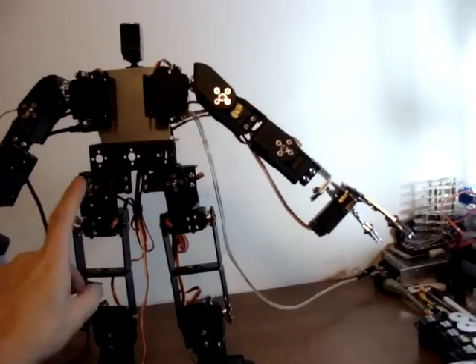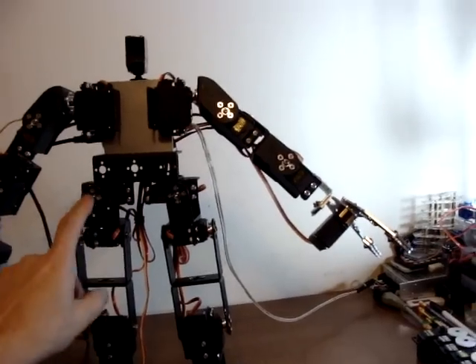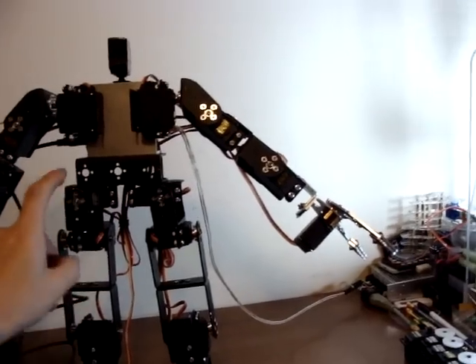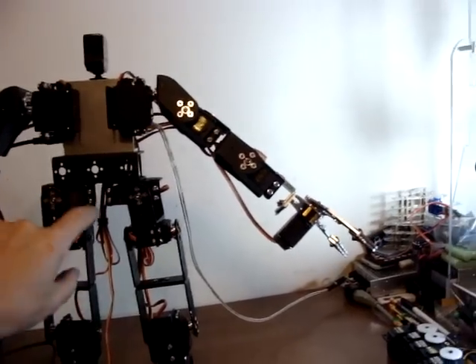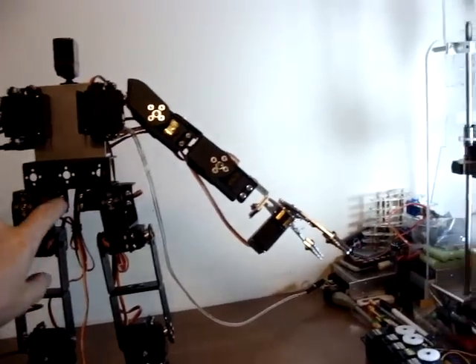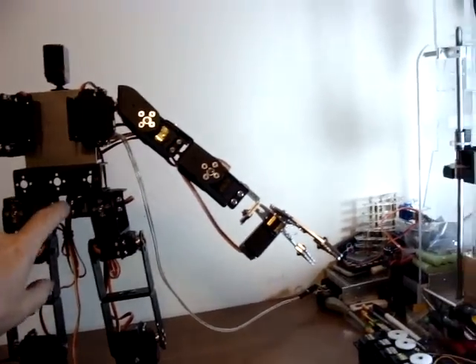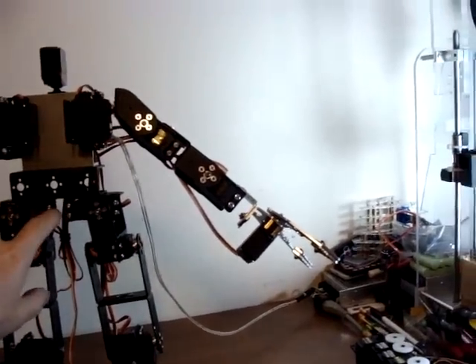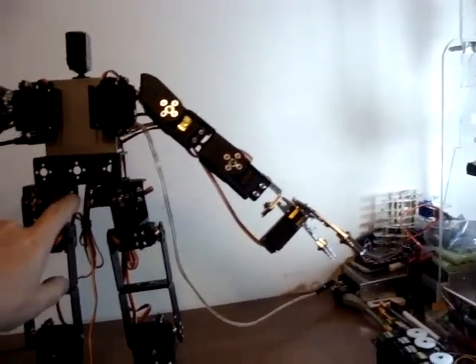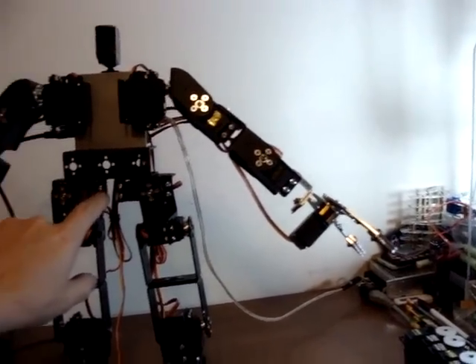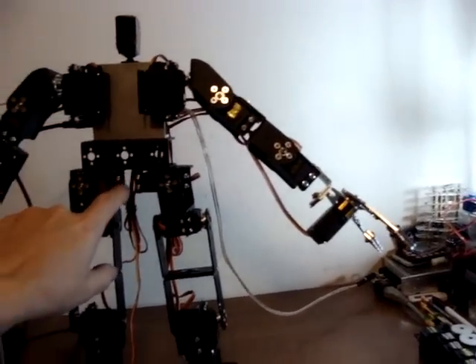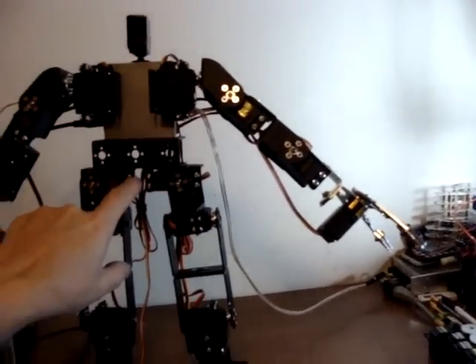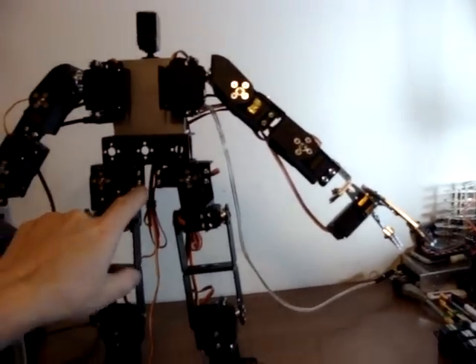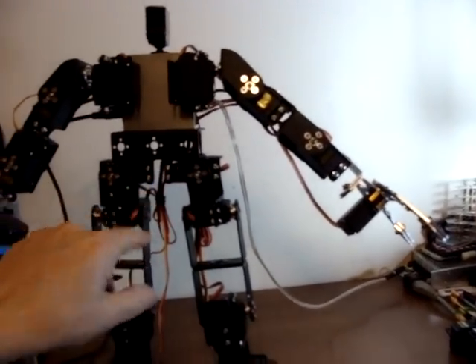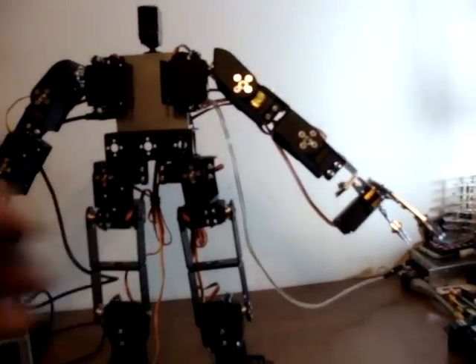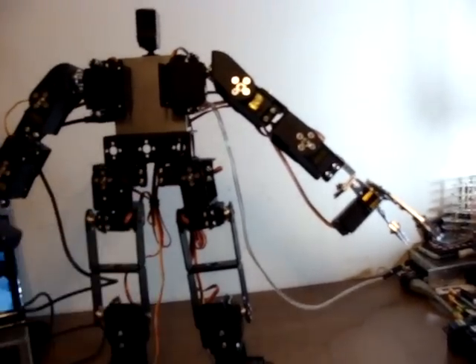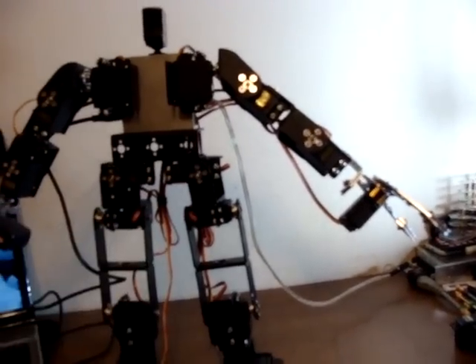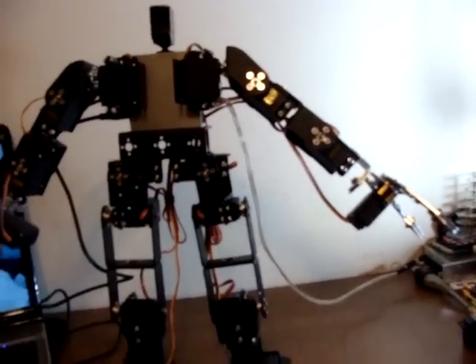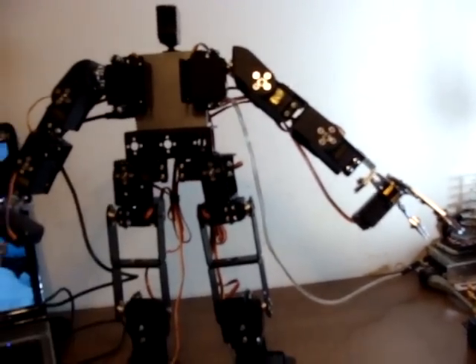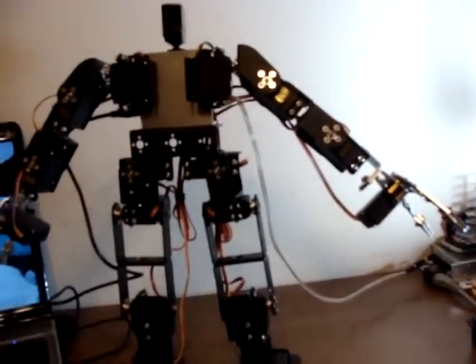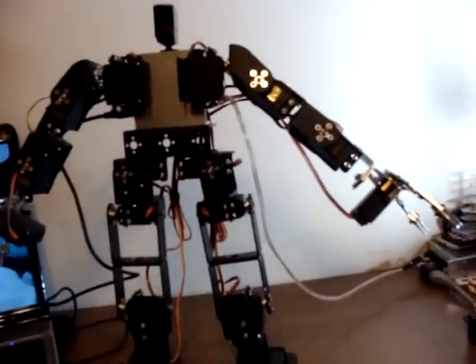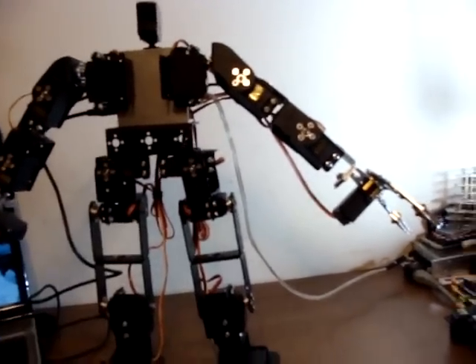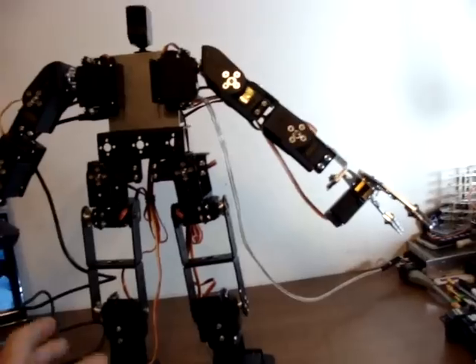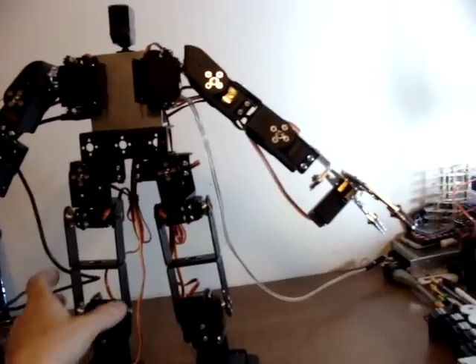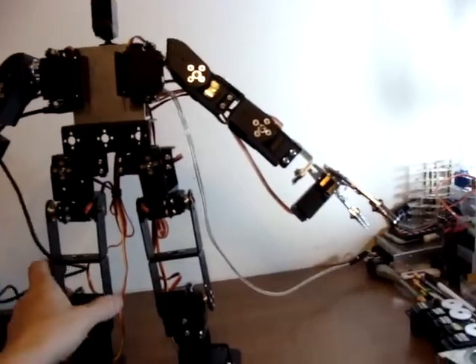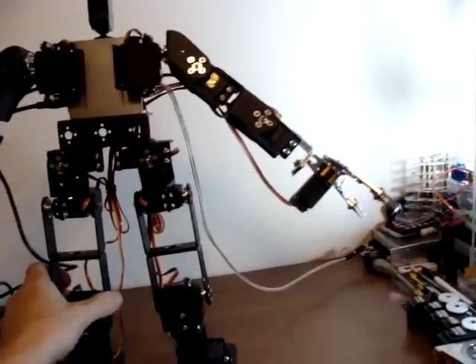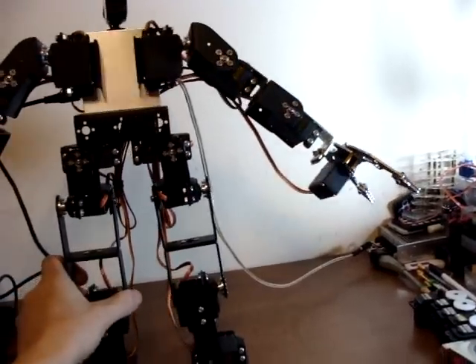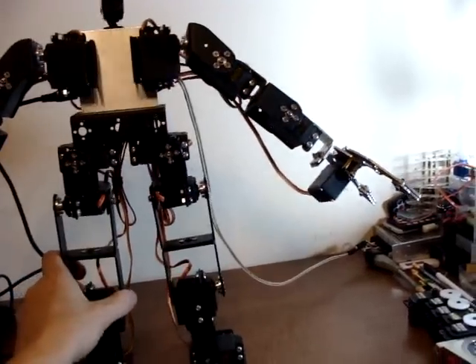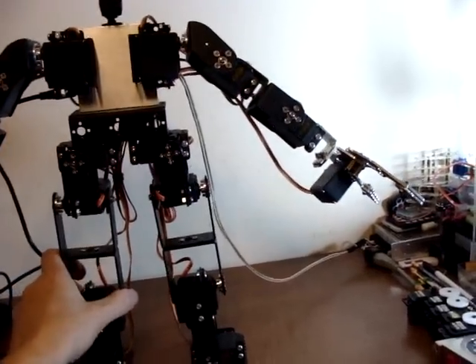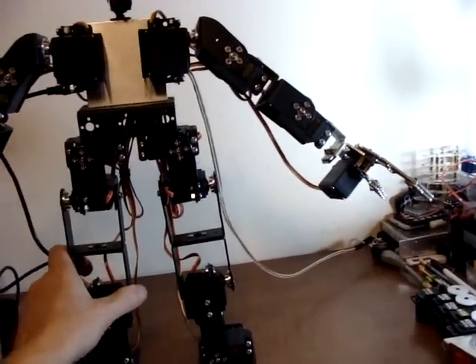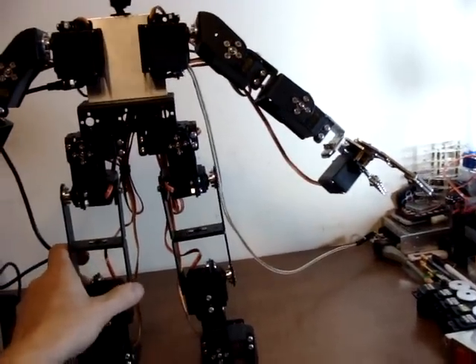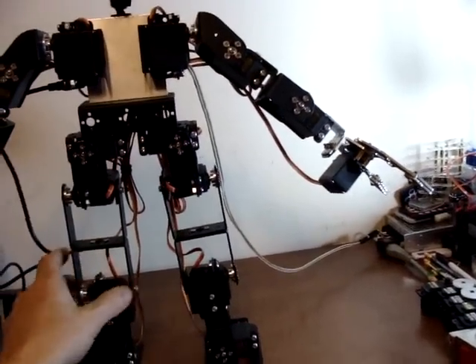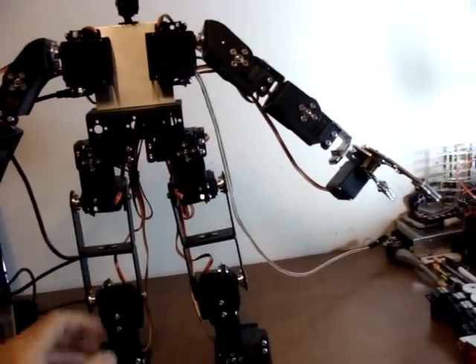The problem is this servo right here doesn't quite have enough power in the hips to bring that one leg back to straight.